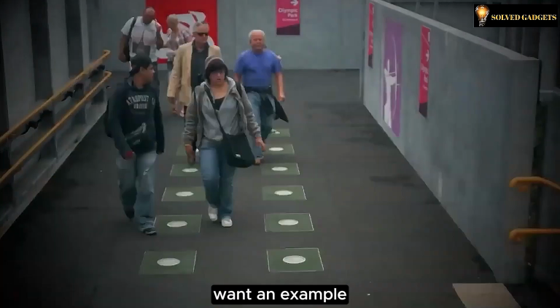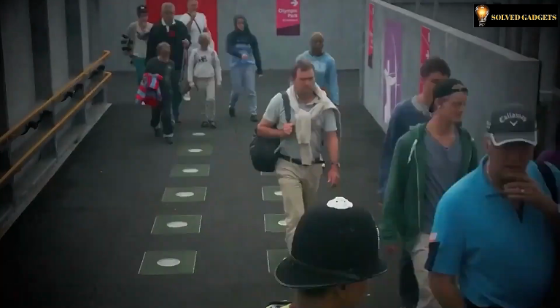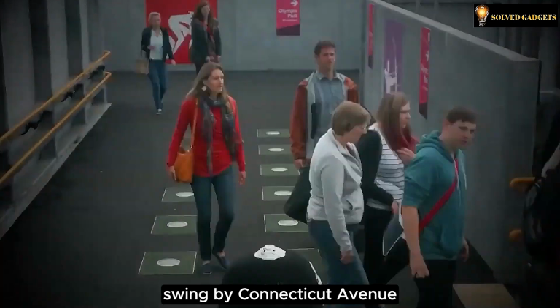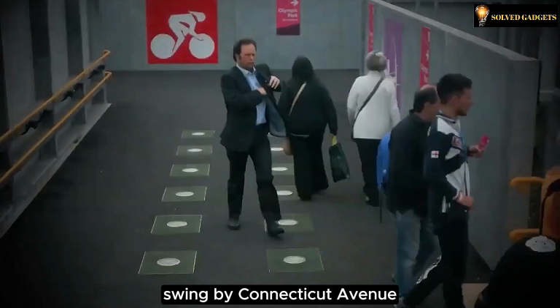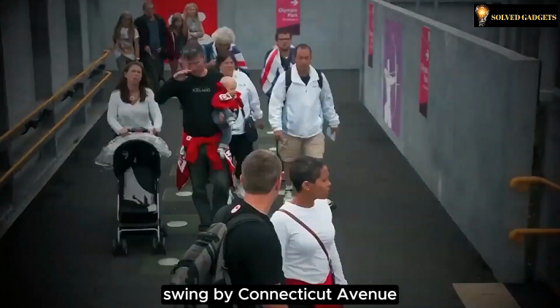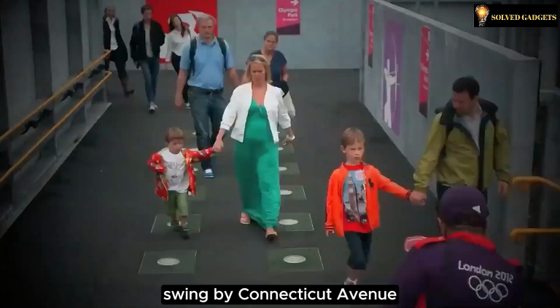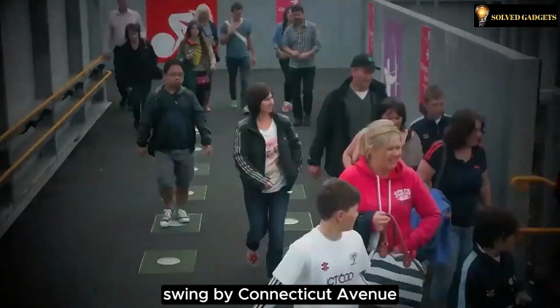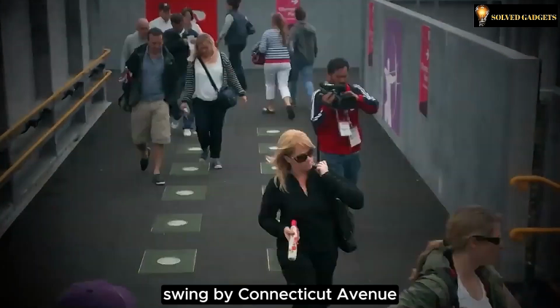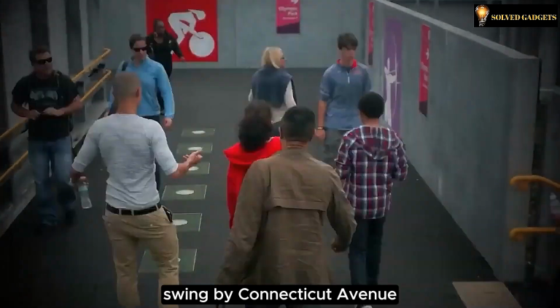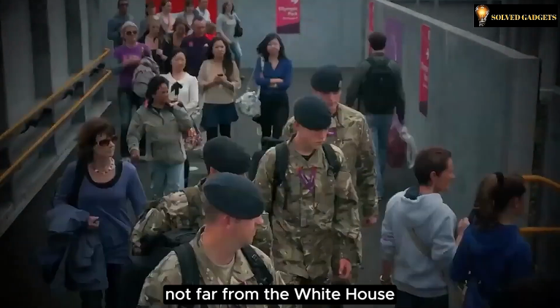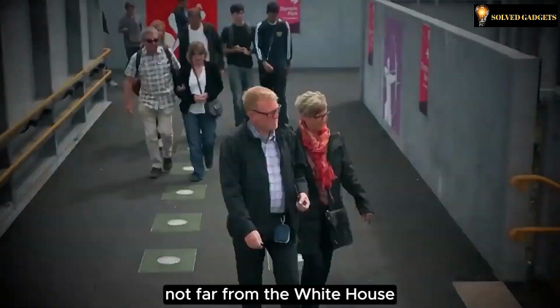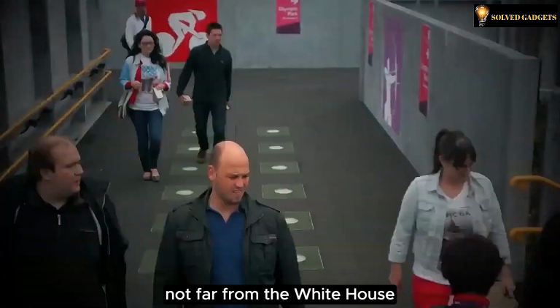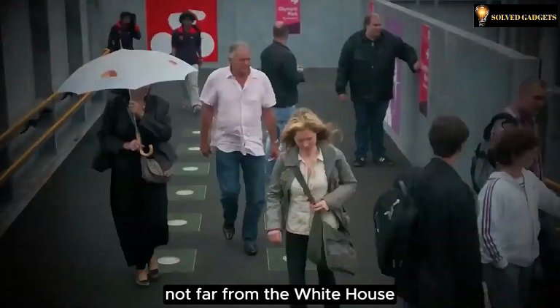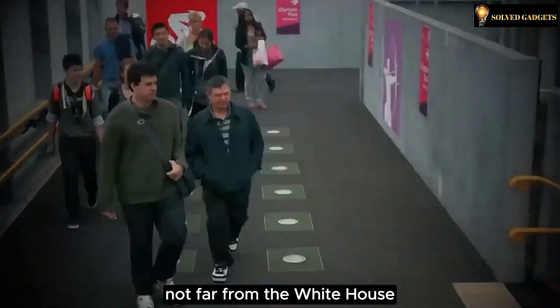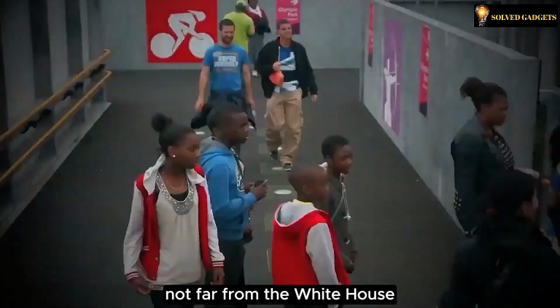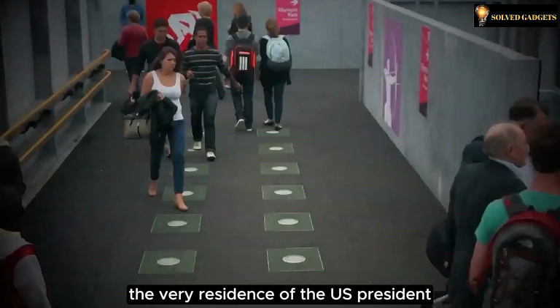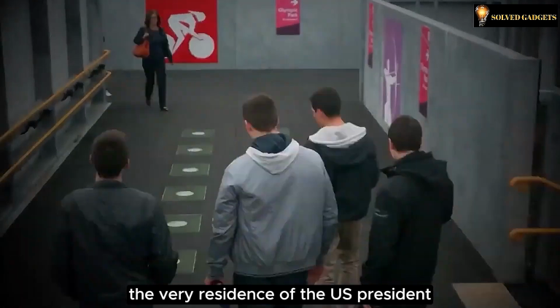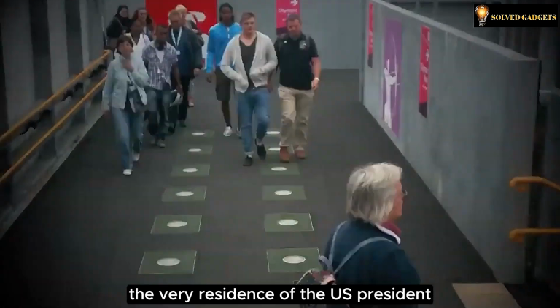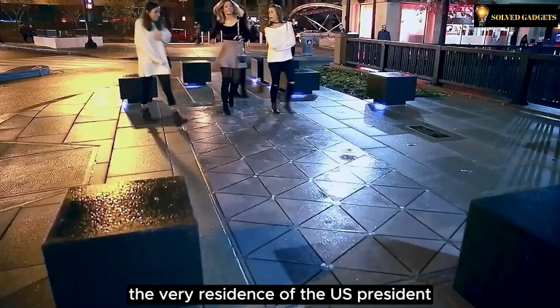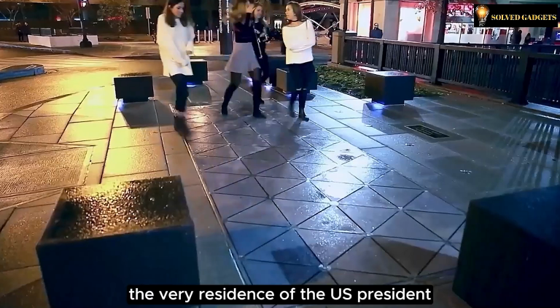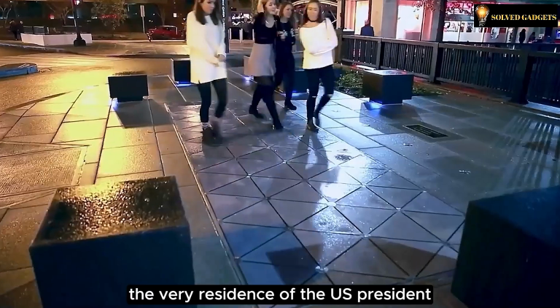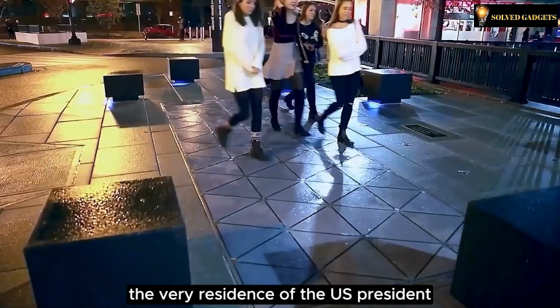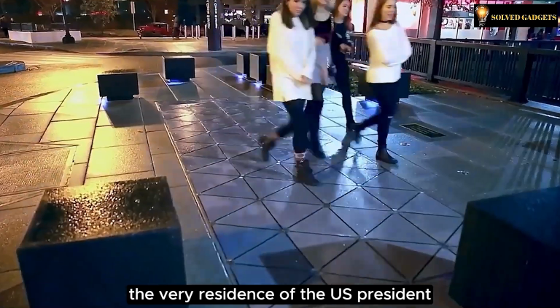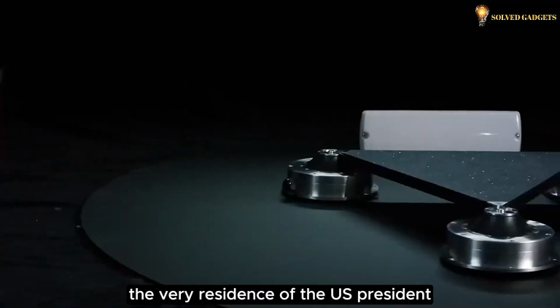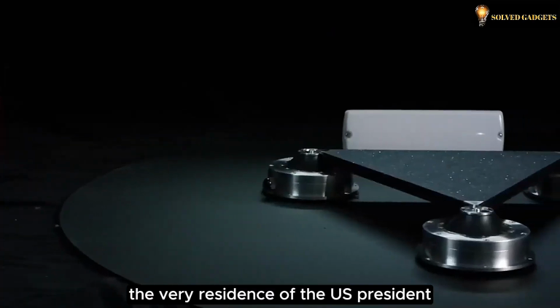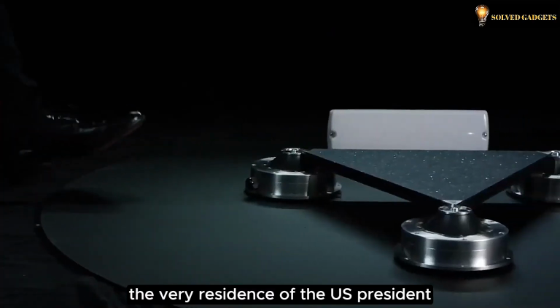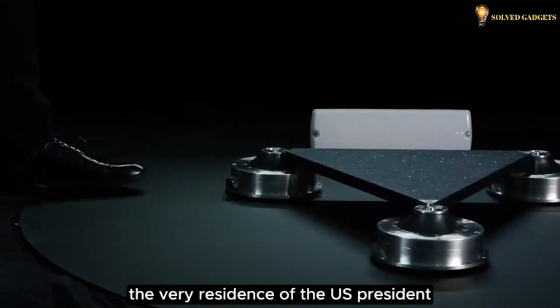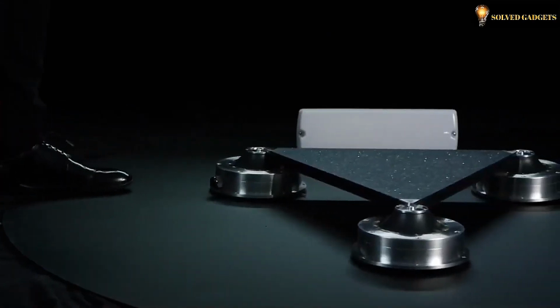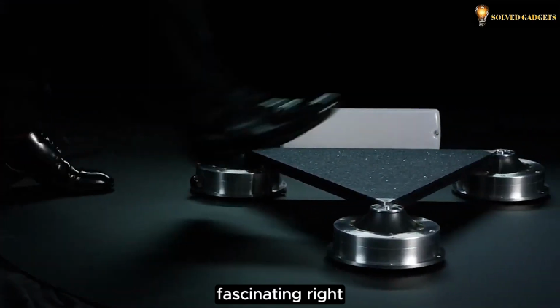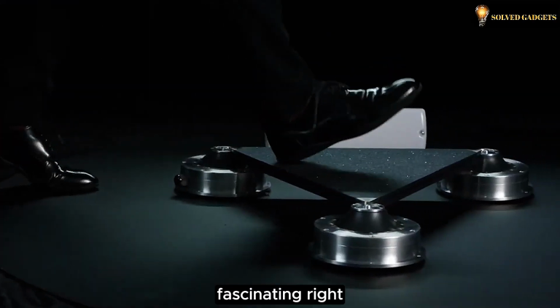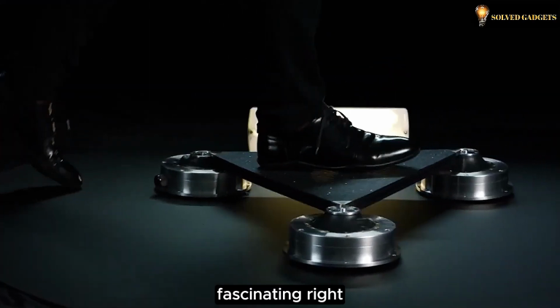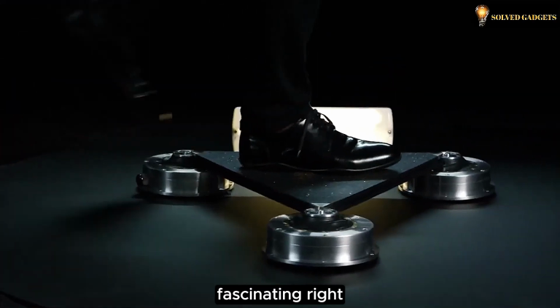You can find them in unexpected places — swing by Connecticut Avenue, not far from the White House, the very residence of the U.S. President. Fascinating, right?